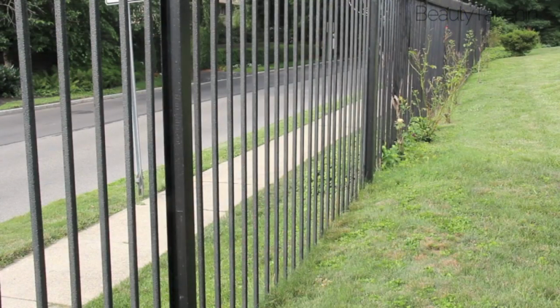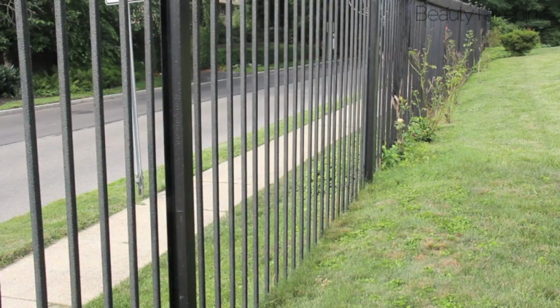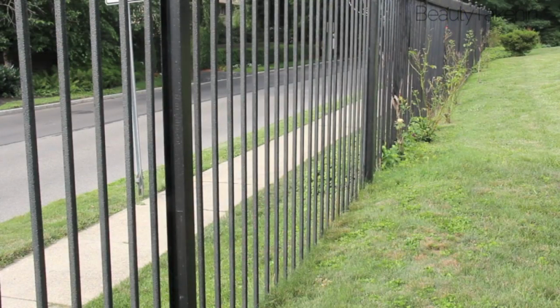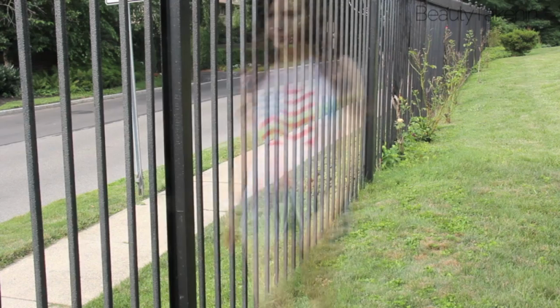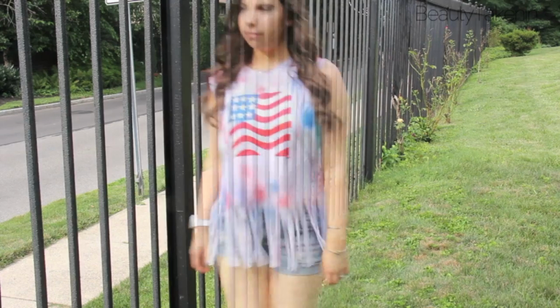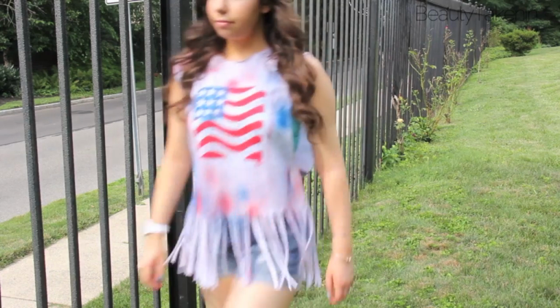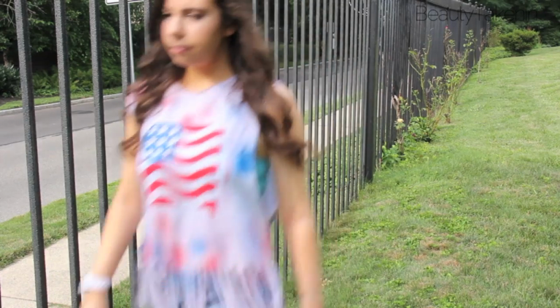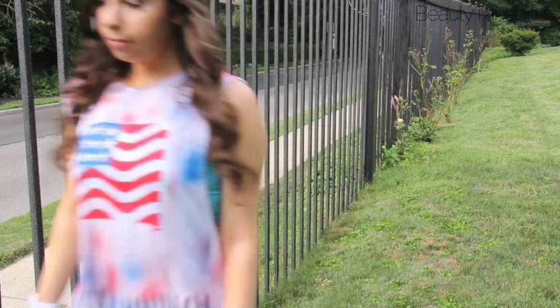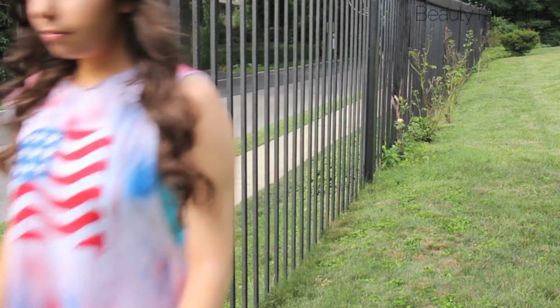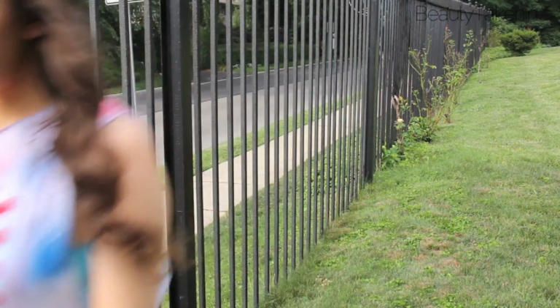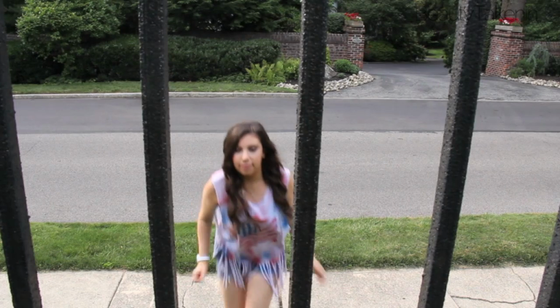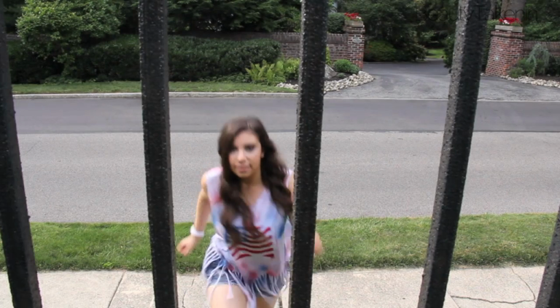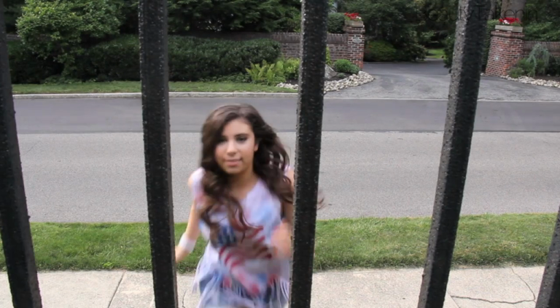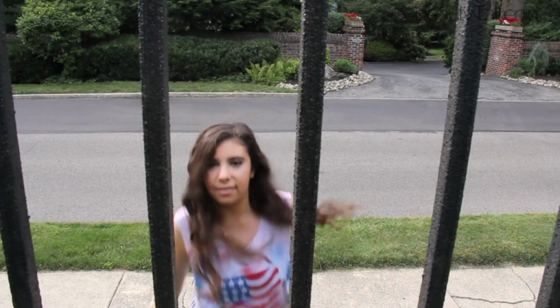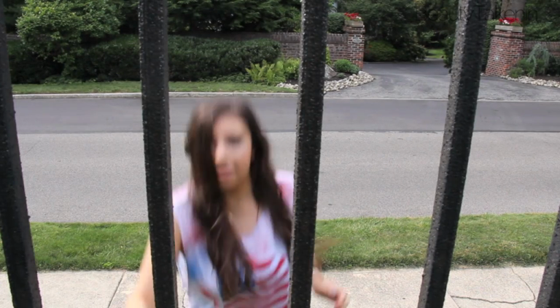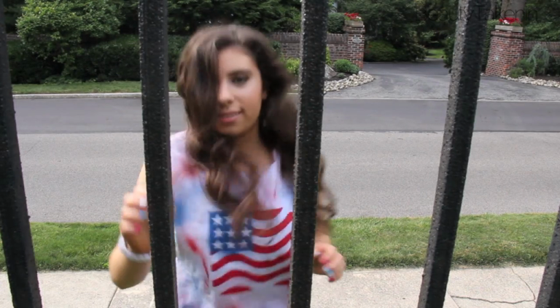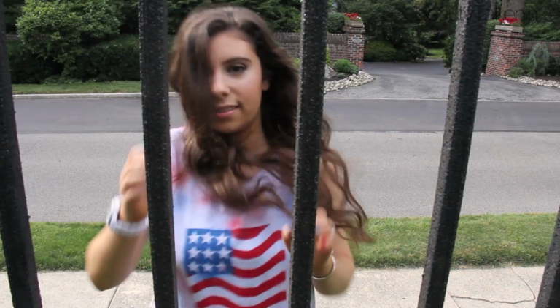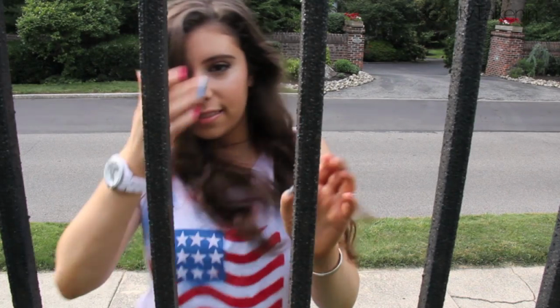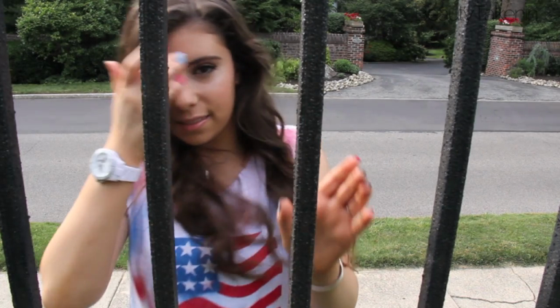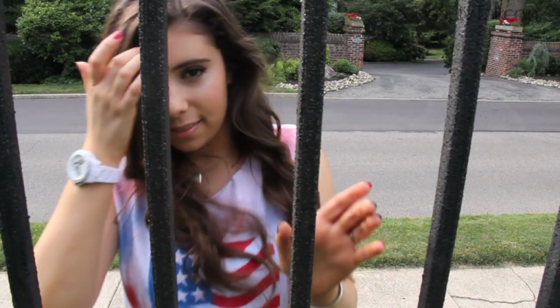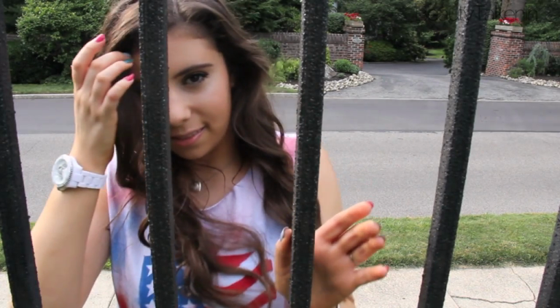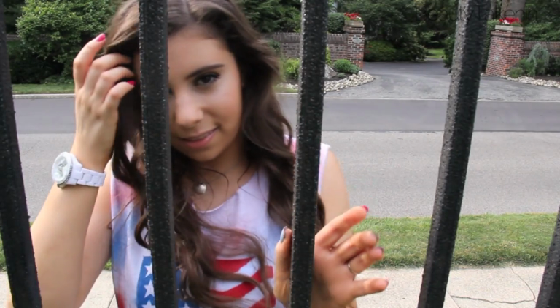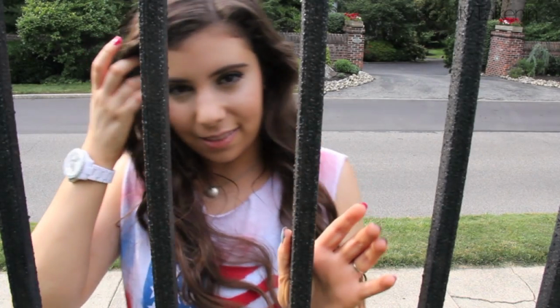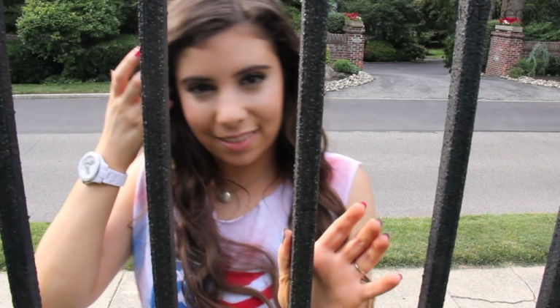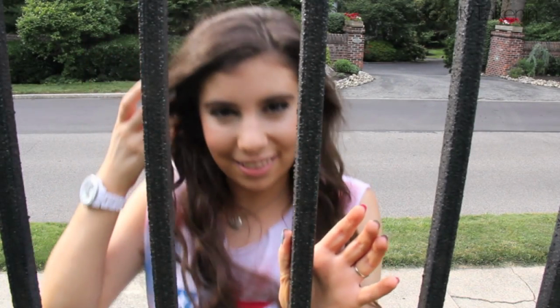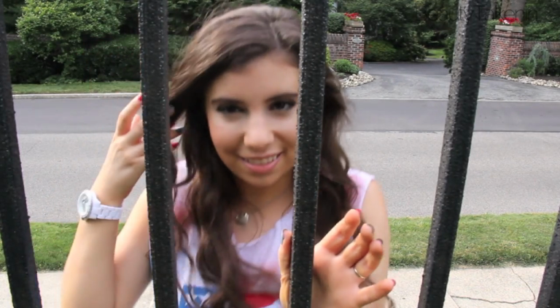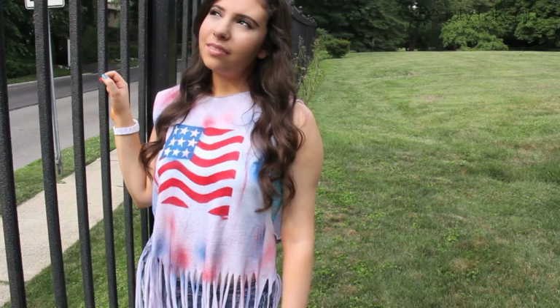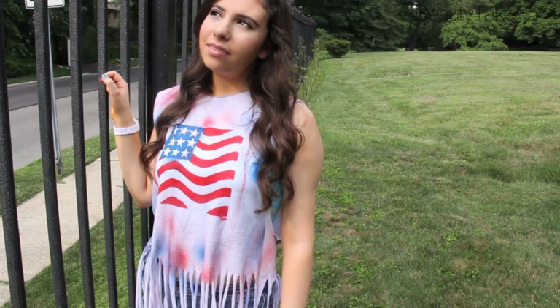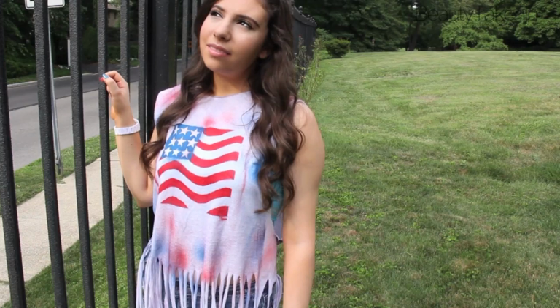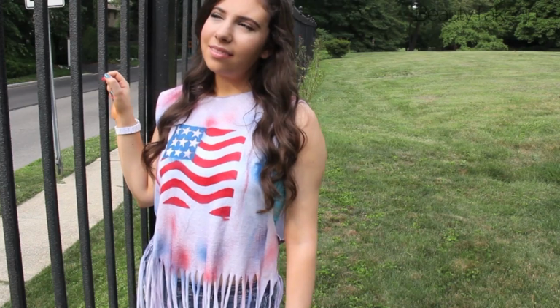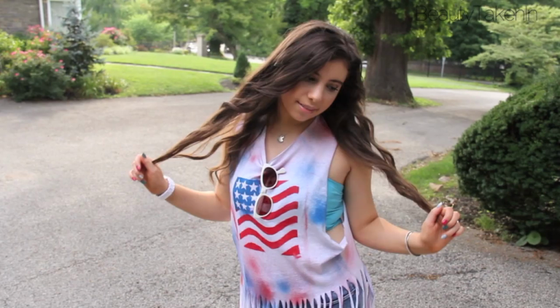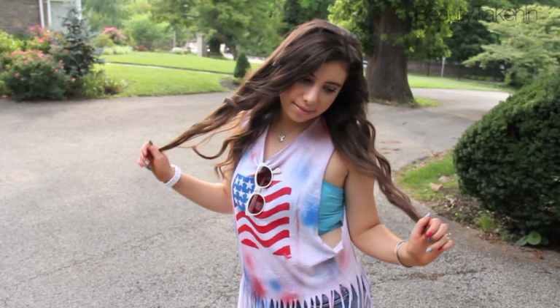Hey! This is an American Flag Shirt DIY that I came up with for July 4th, so if you'd like to see how I made this shirt, keep watching!